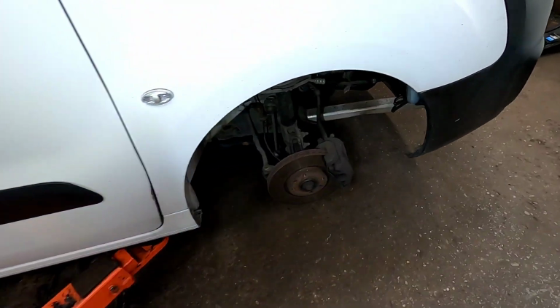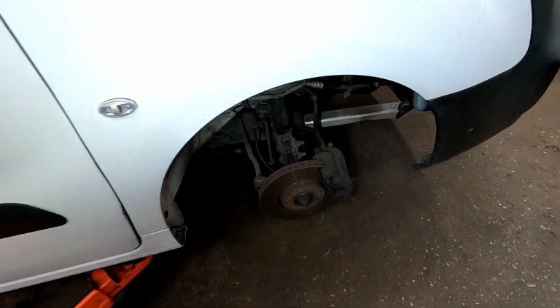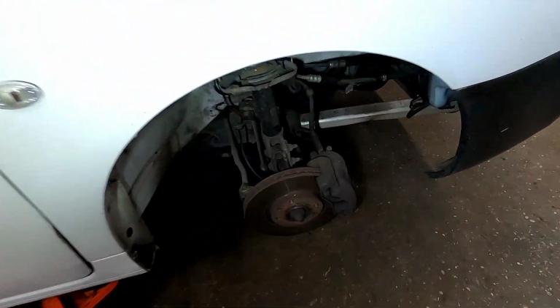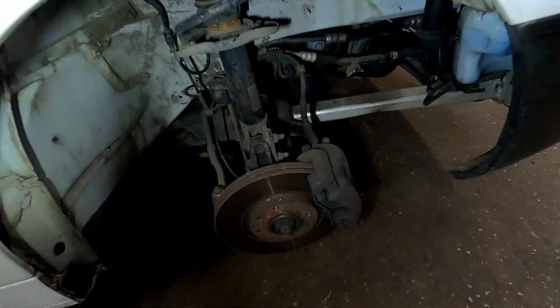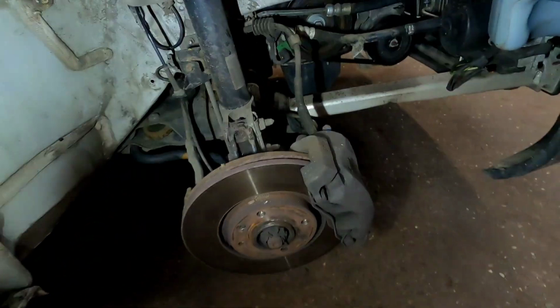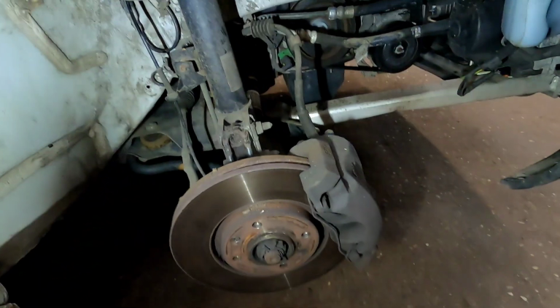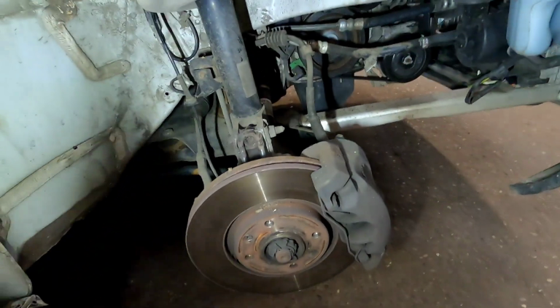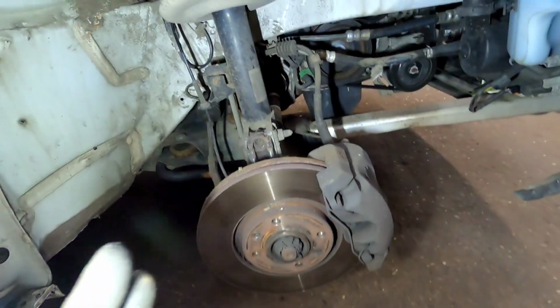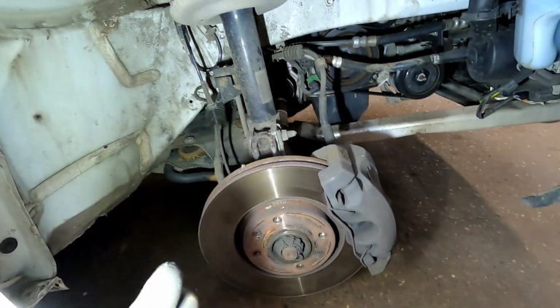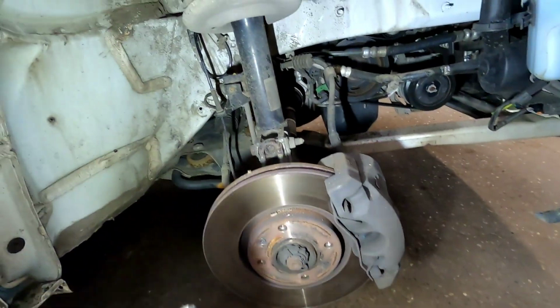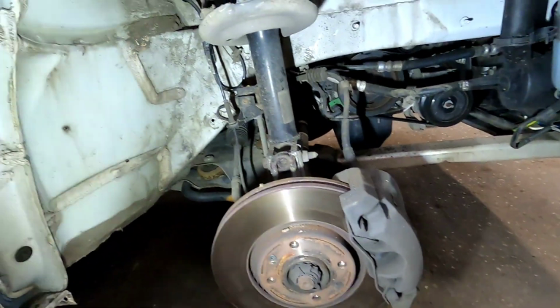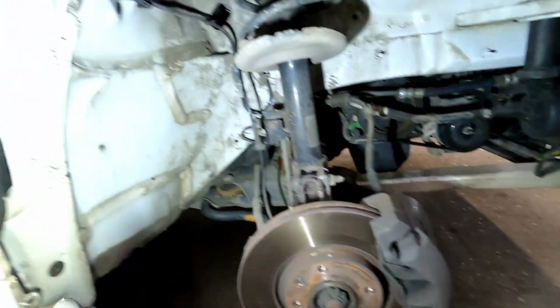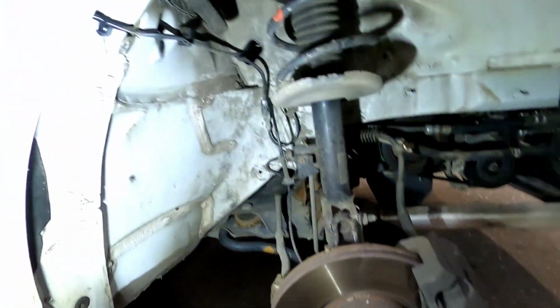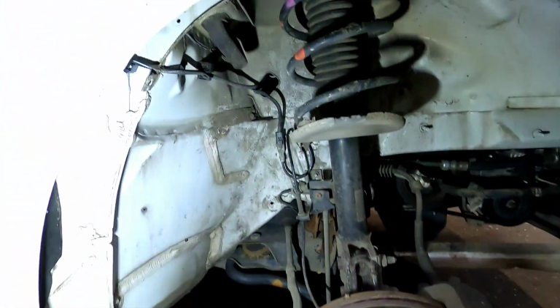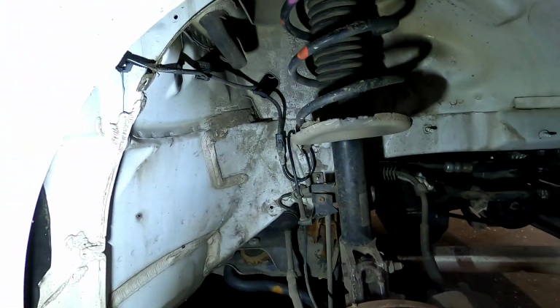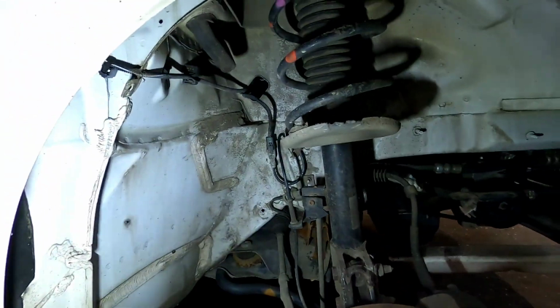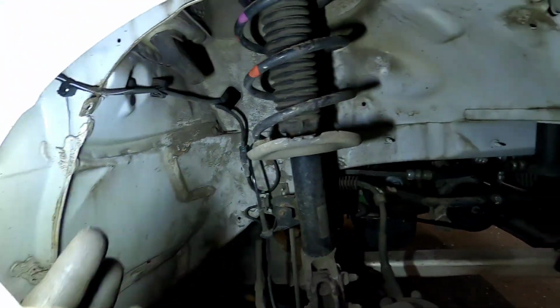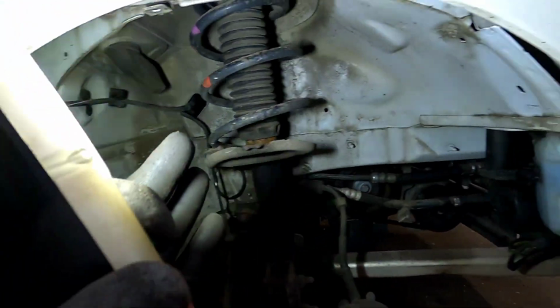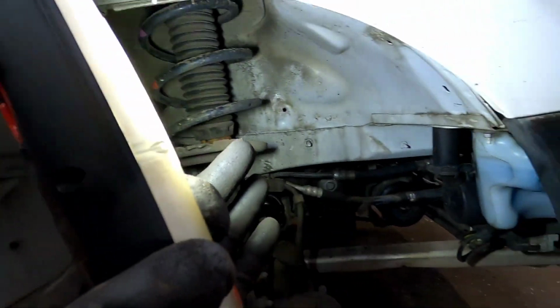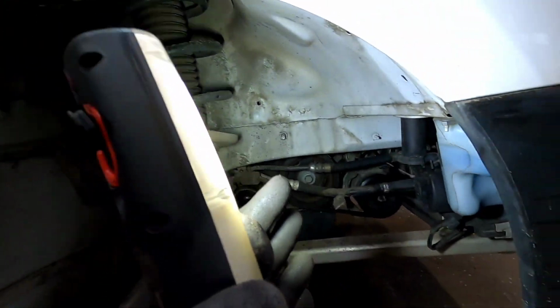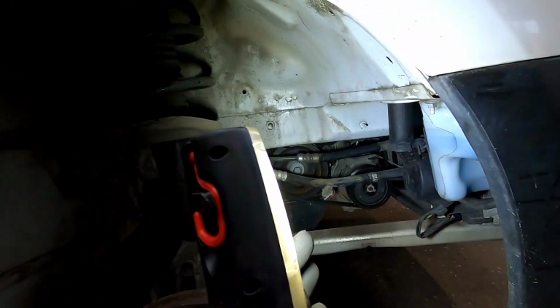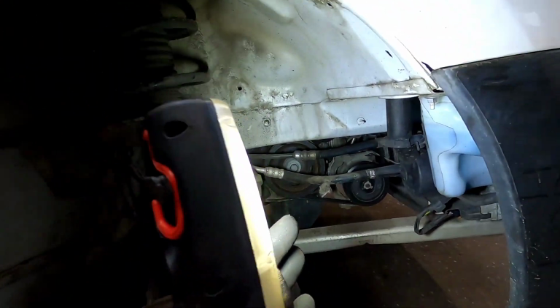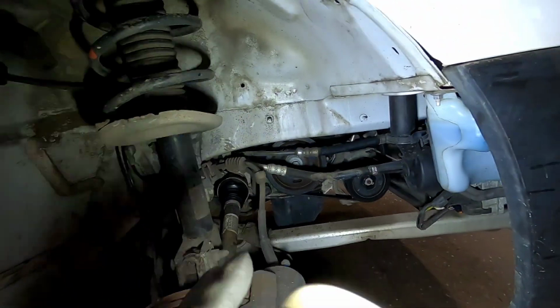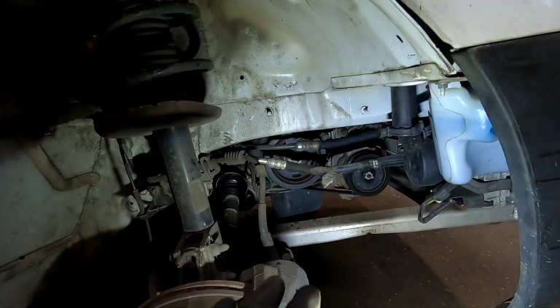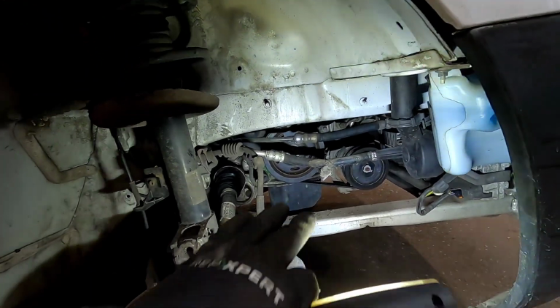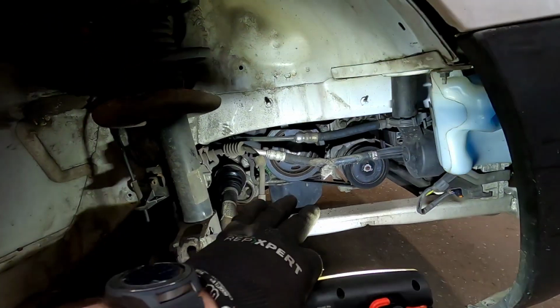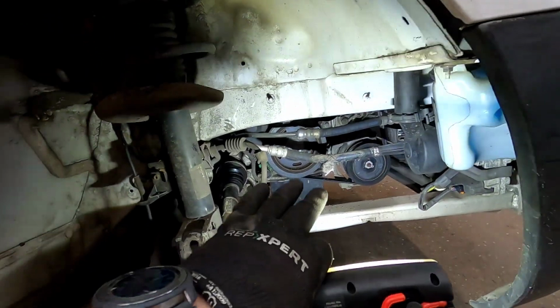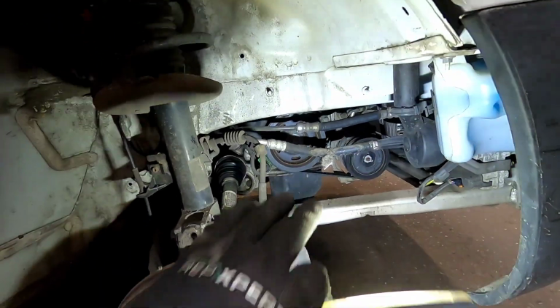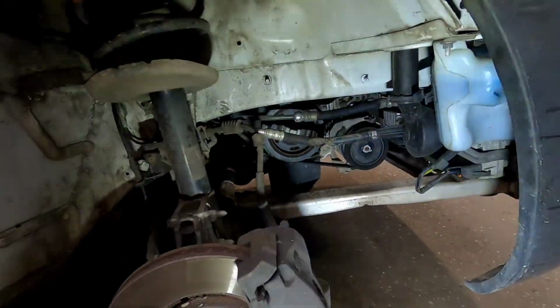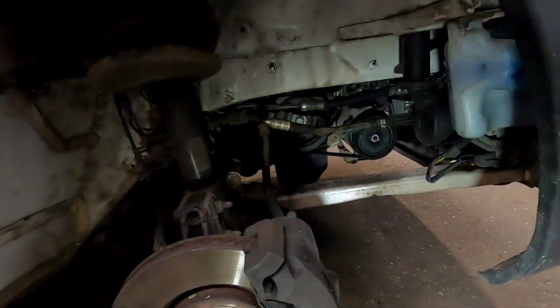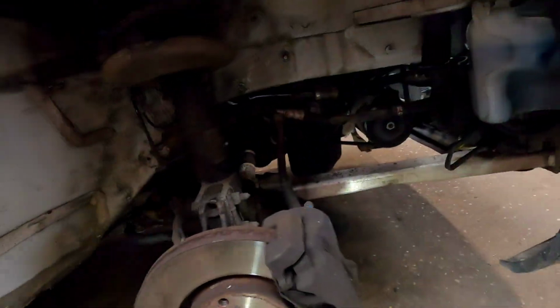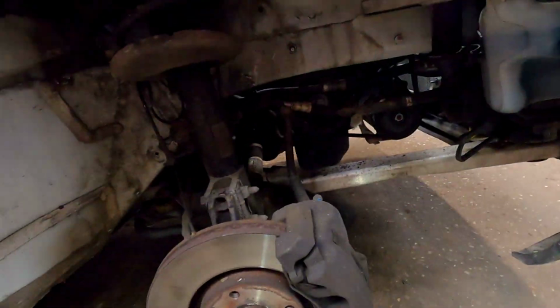First things first, we're going to take the driver's side front wheel off and remove all the inner wheel arch lining so you can gain access to the crank pulley.